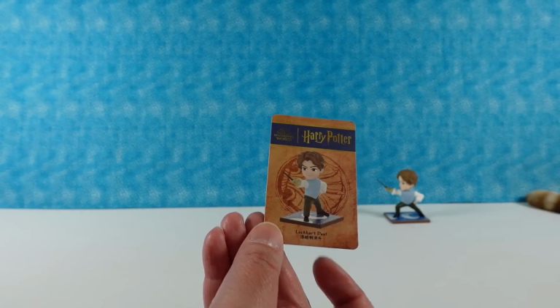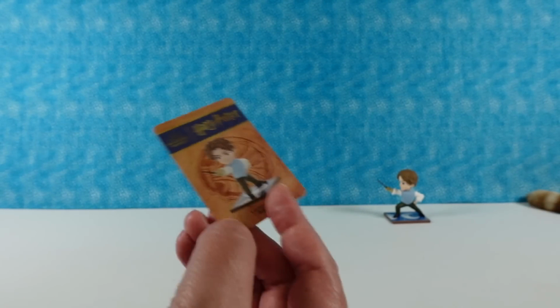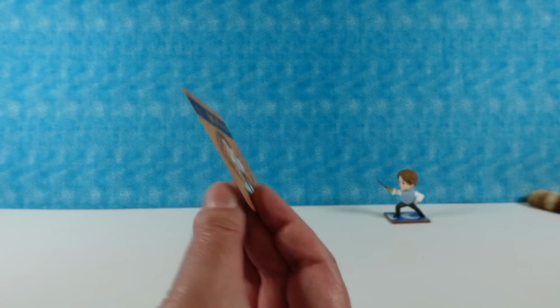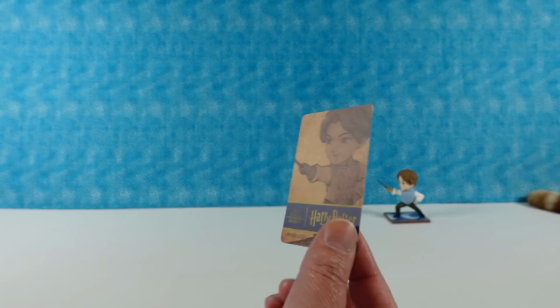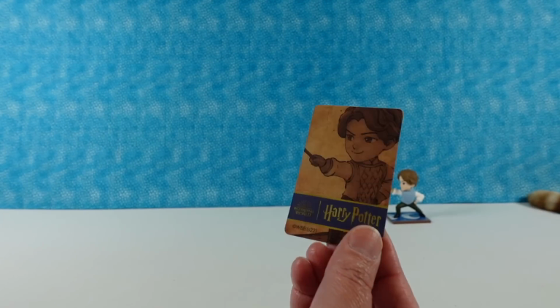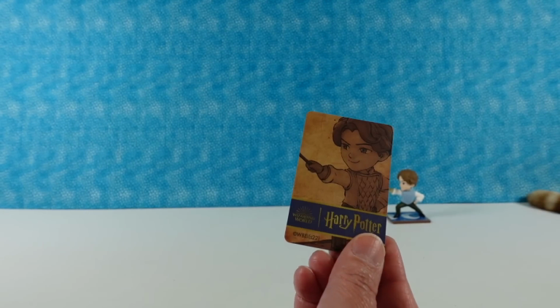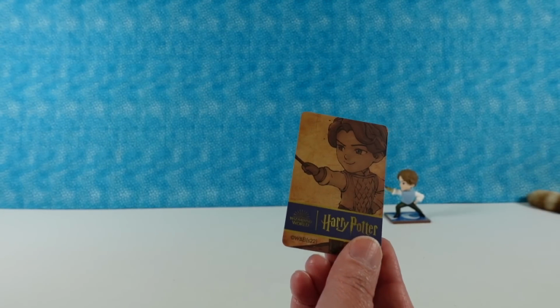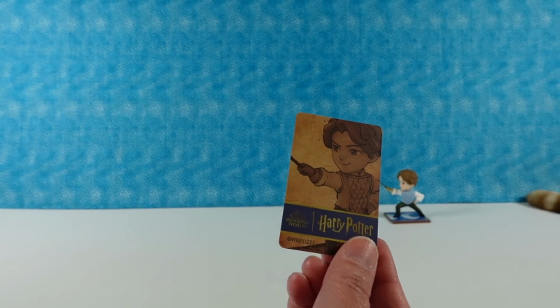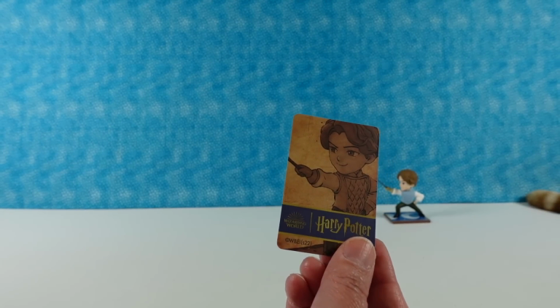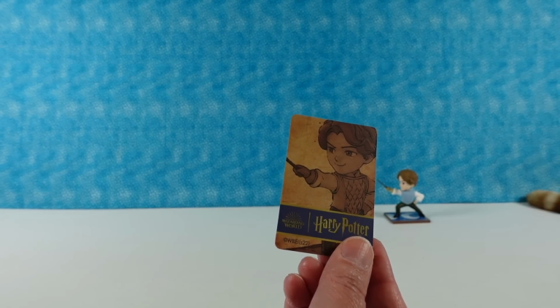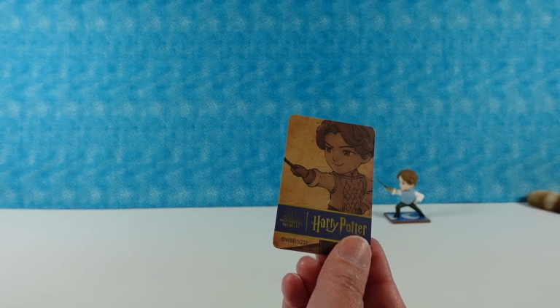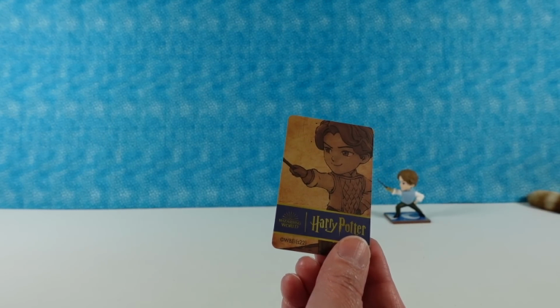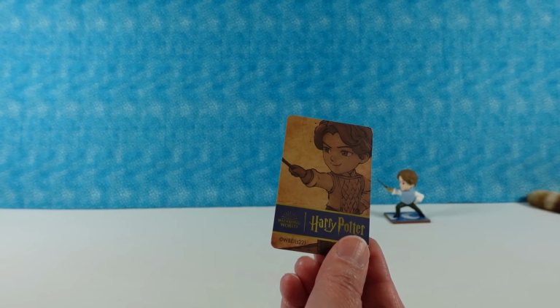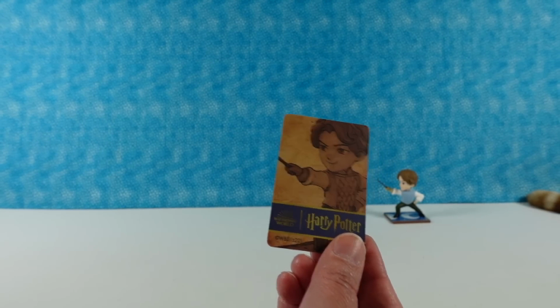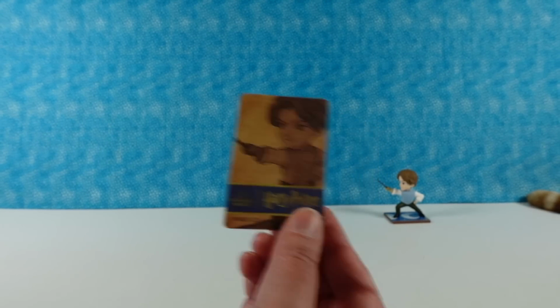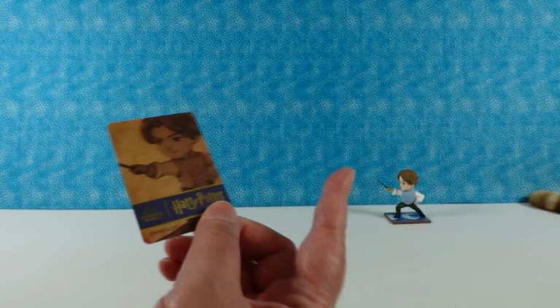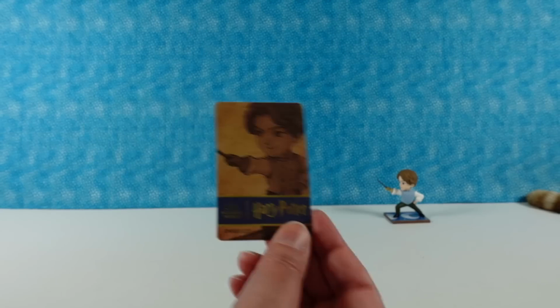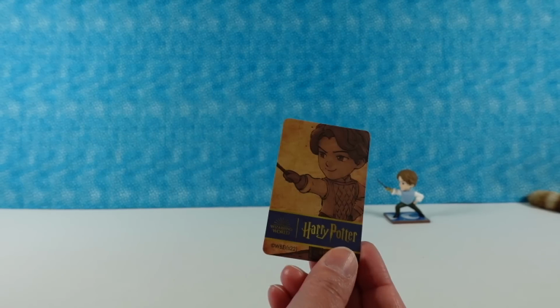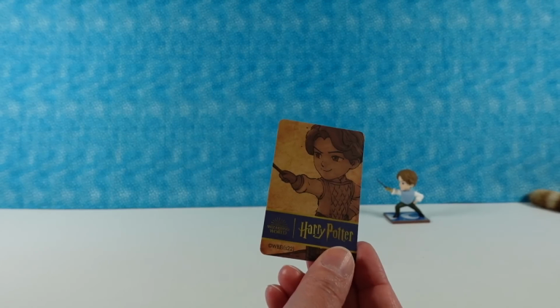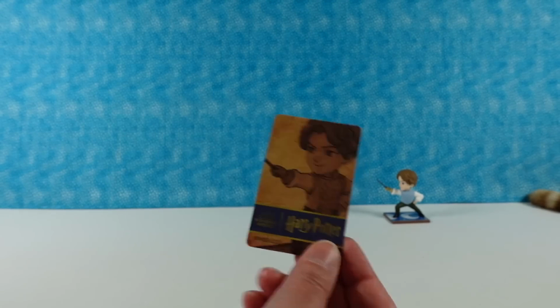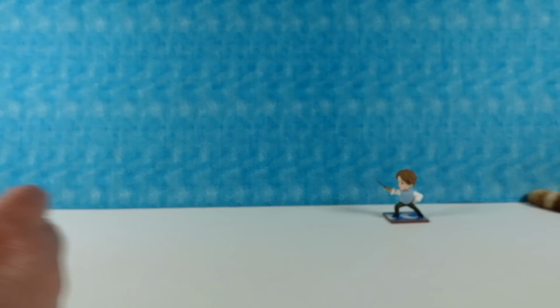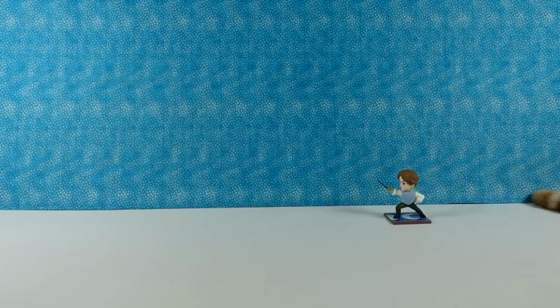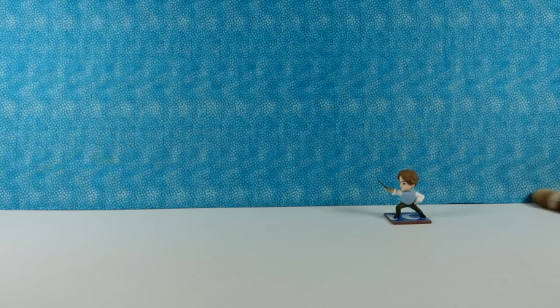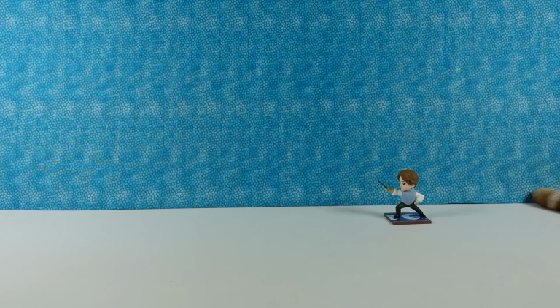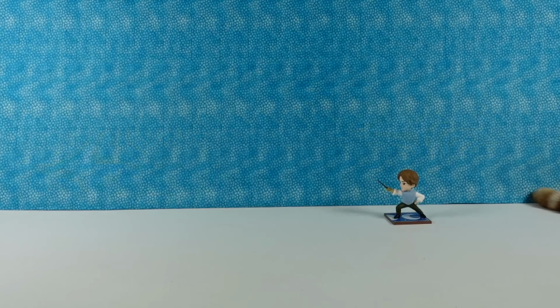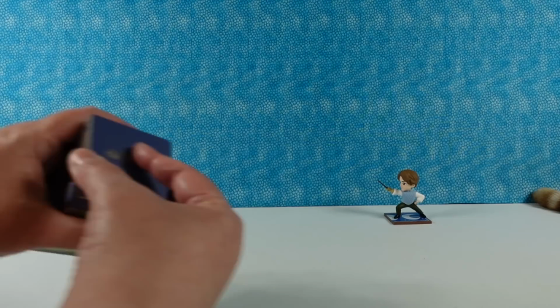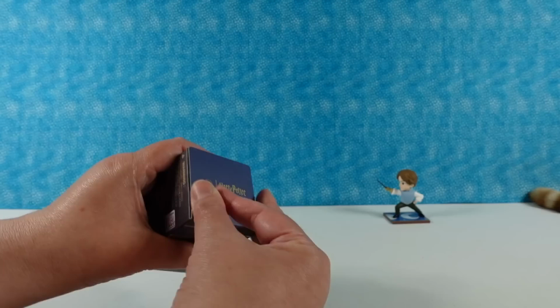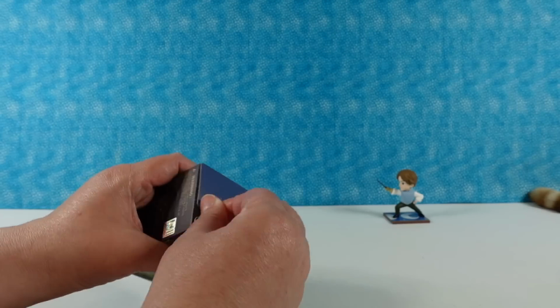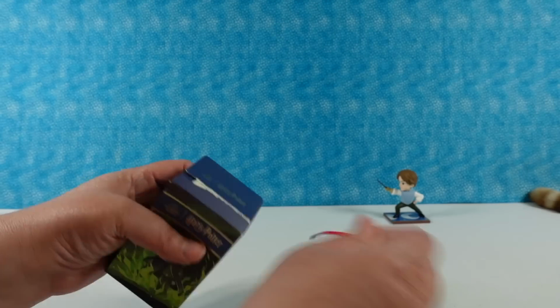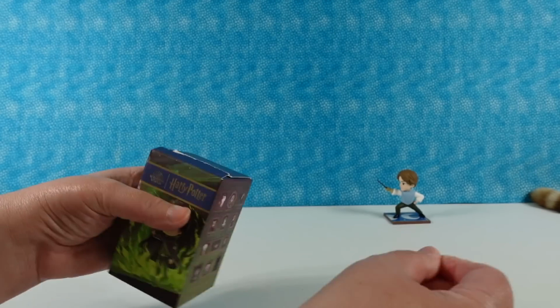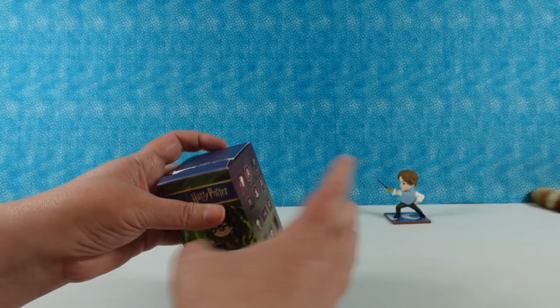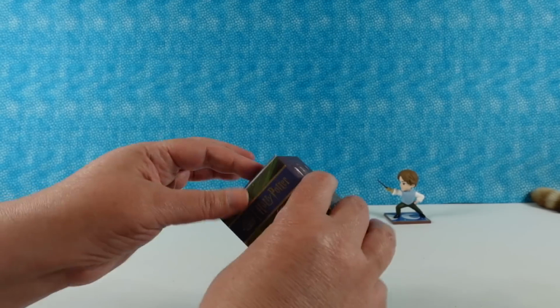I like the back of the card — it's exclusive to that figure. Usually the backs are all the same.